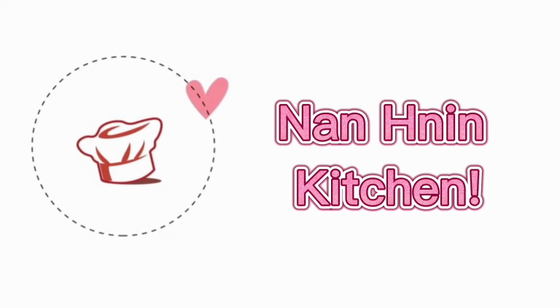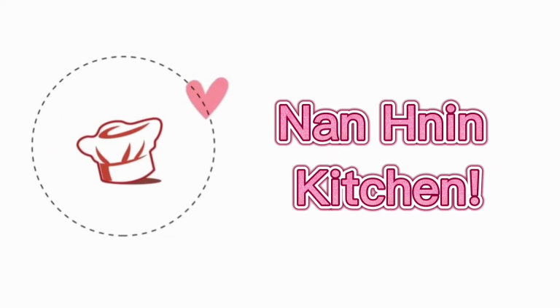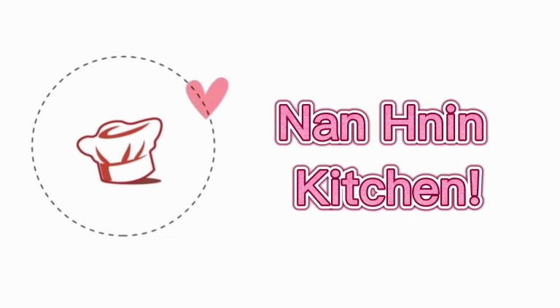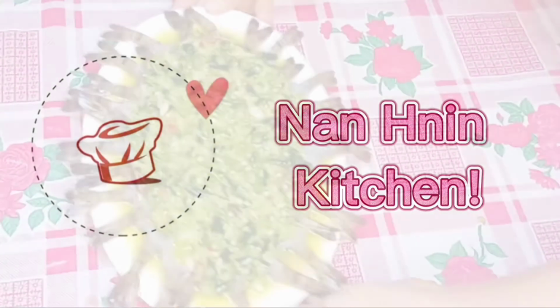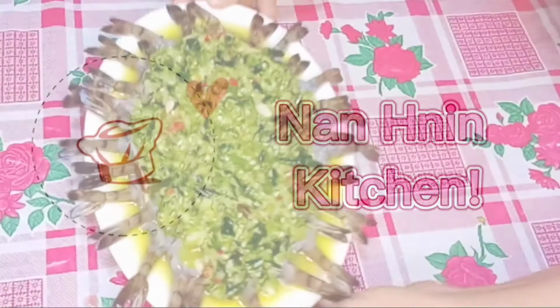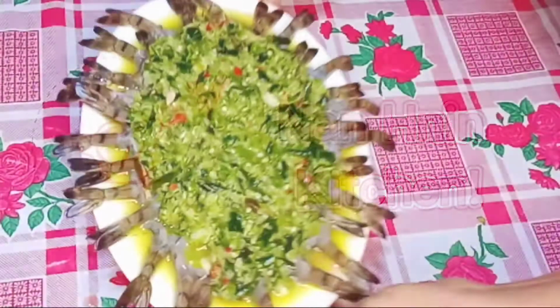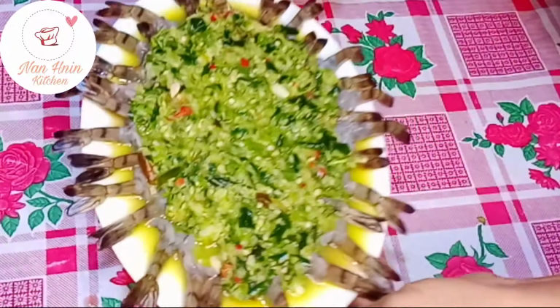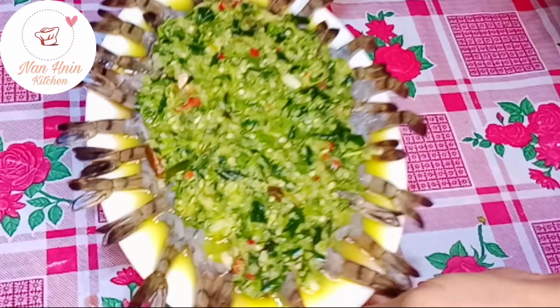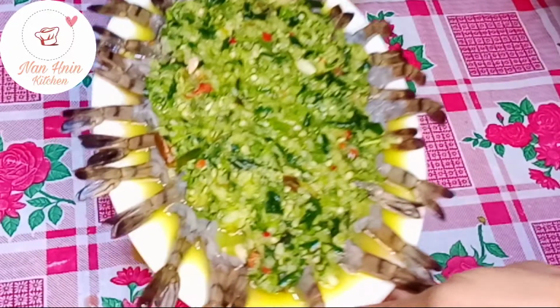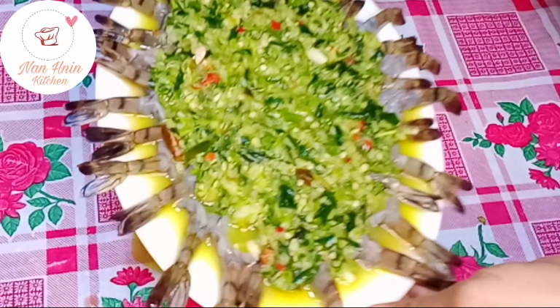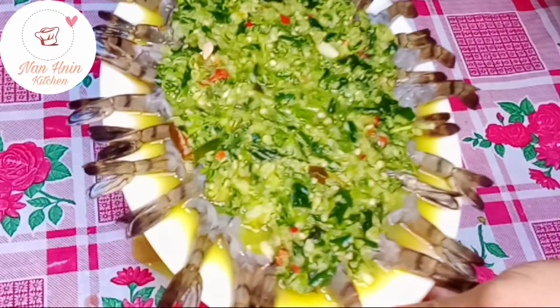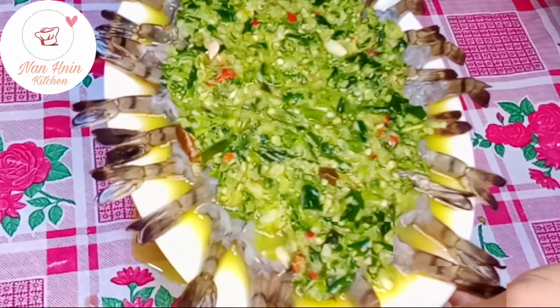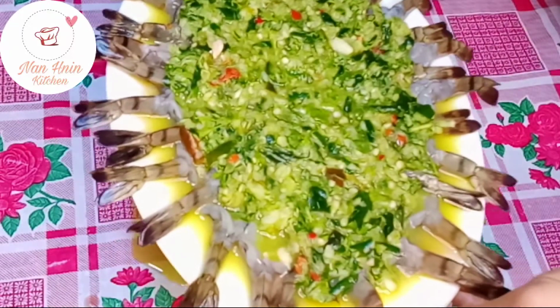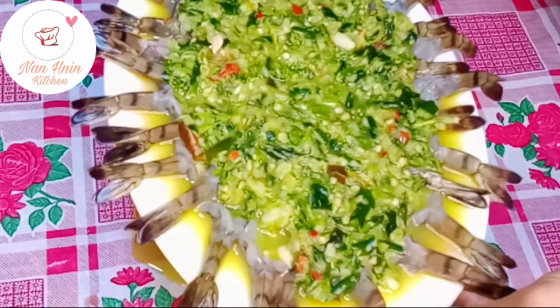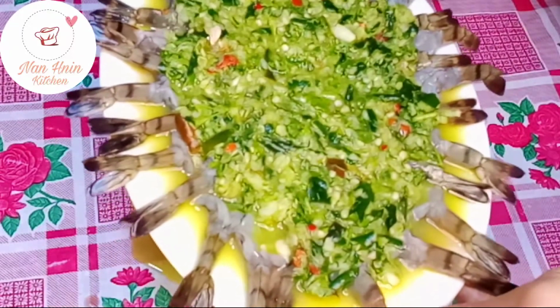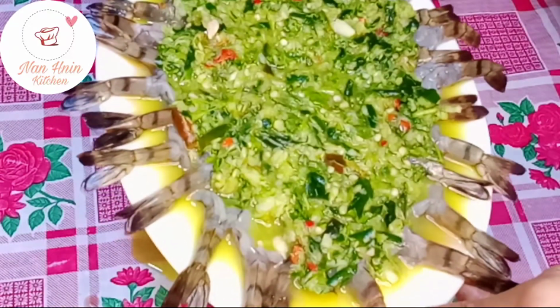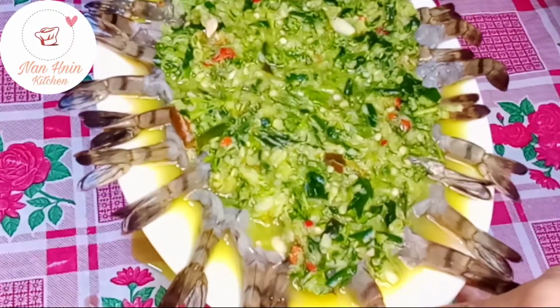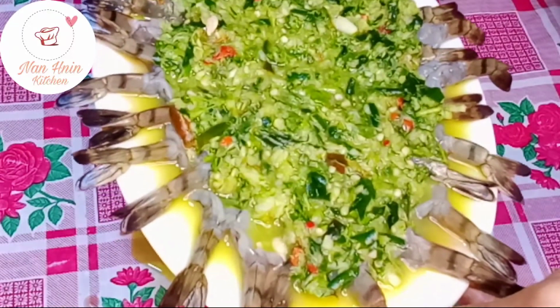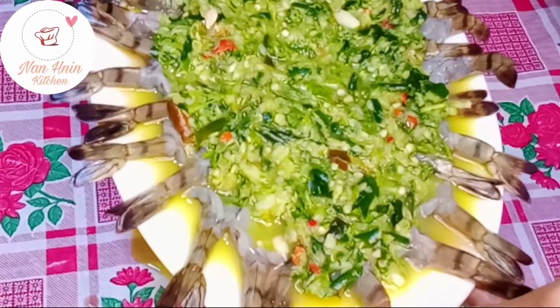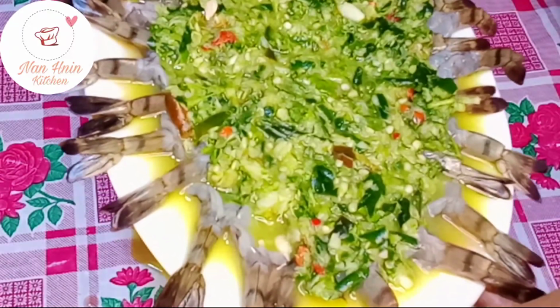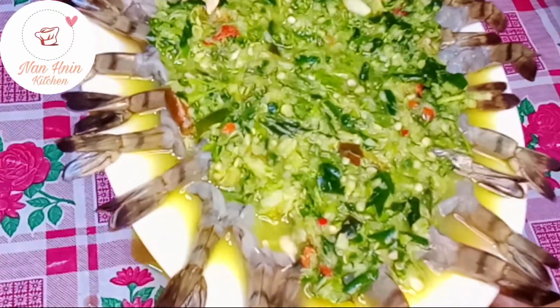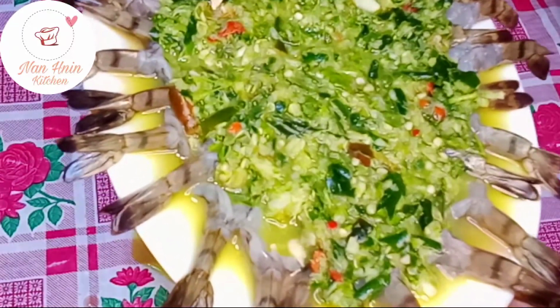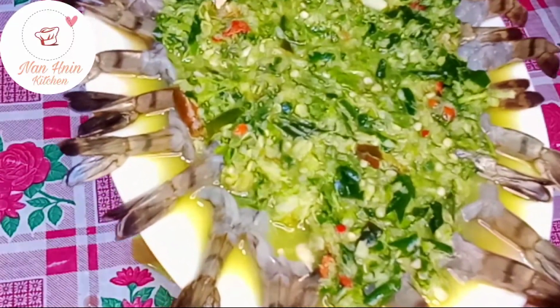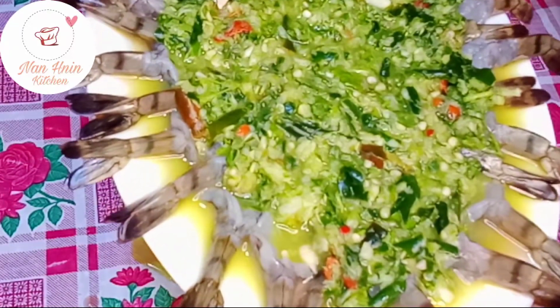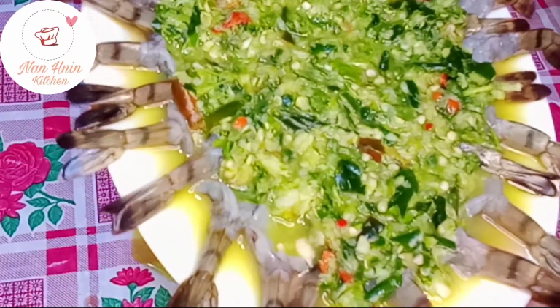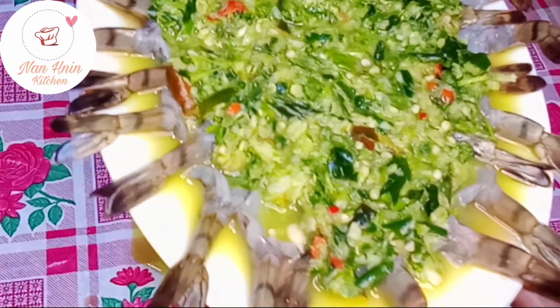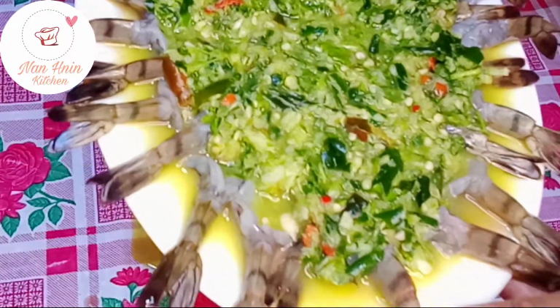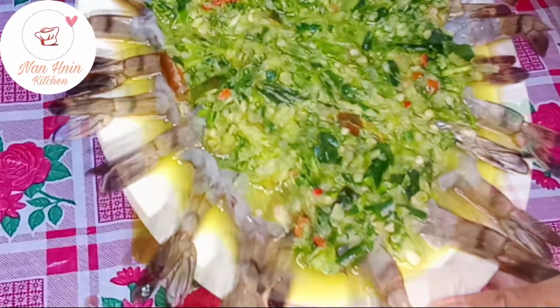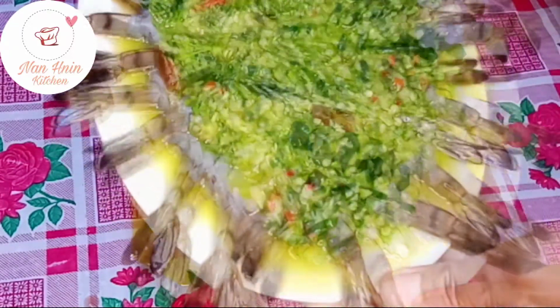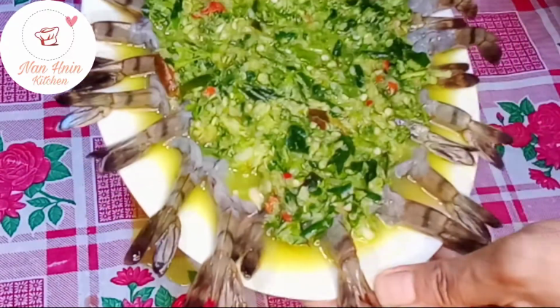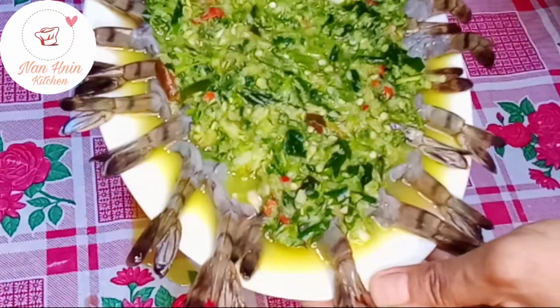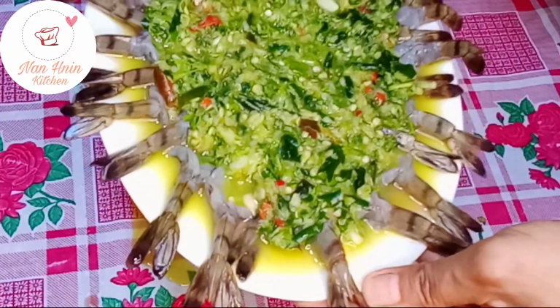Hello everyone, welcome to the cooking place. Let's go to the kitchen.